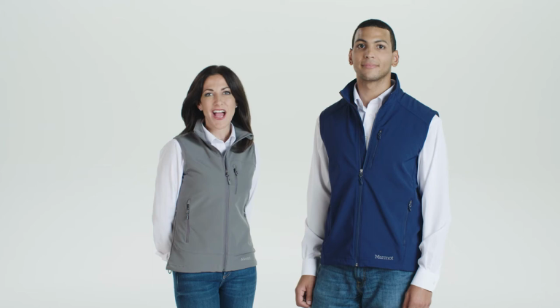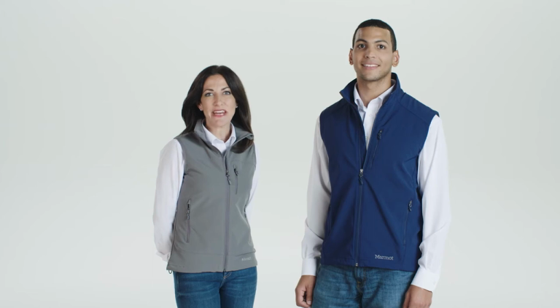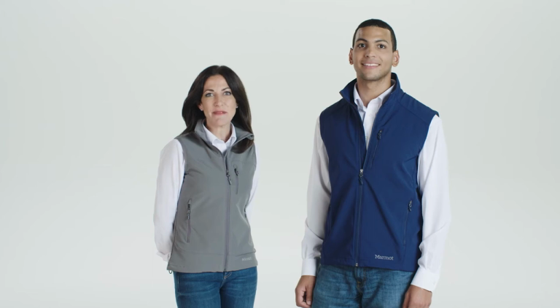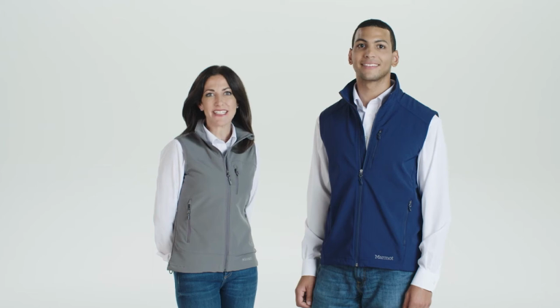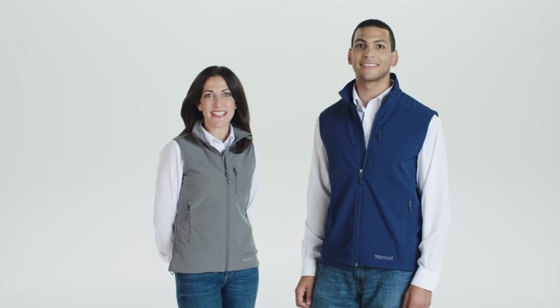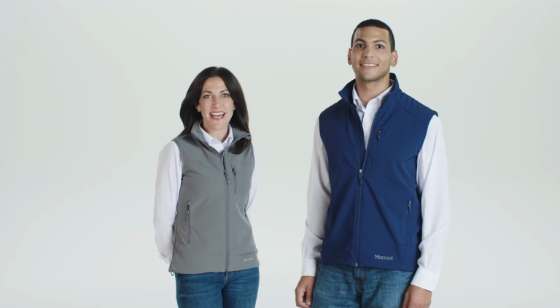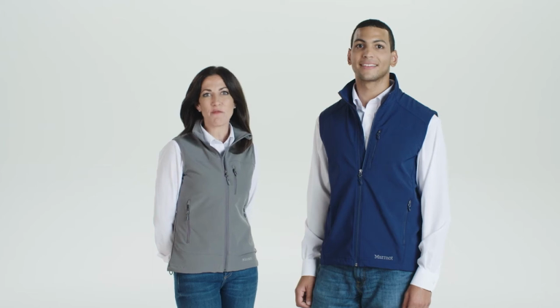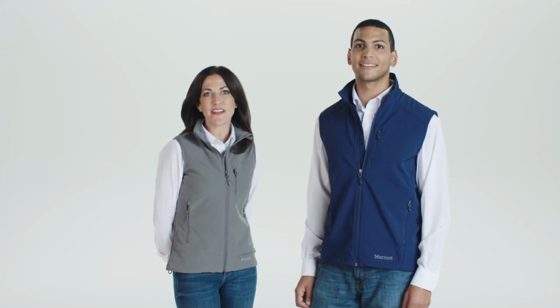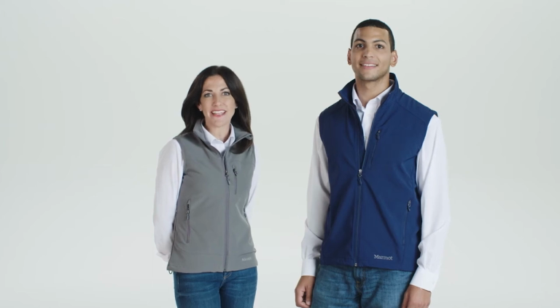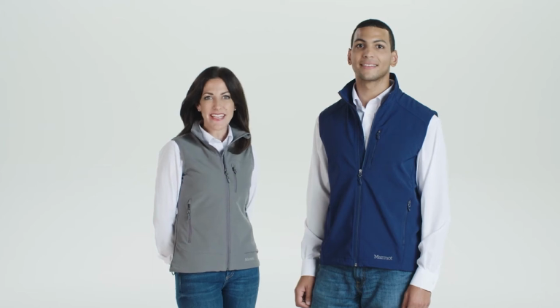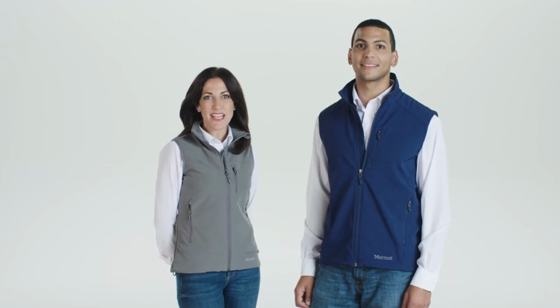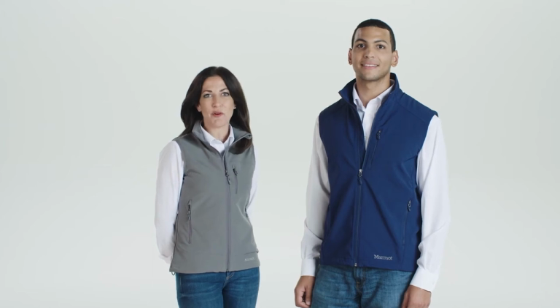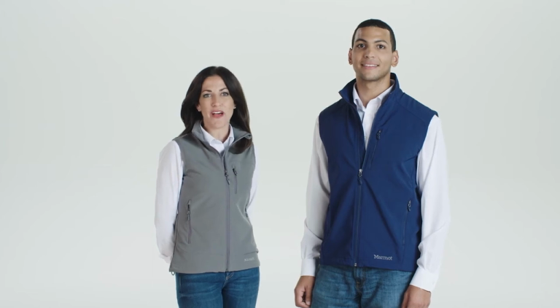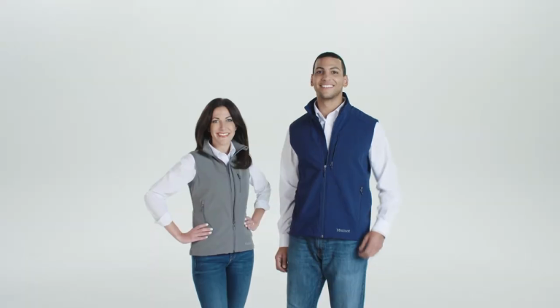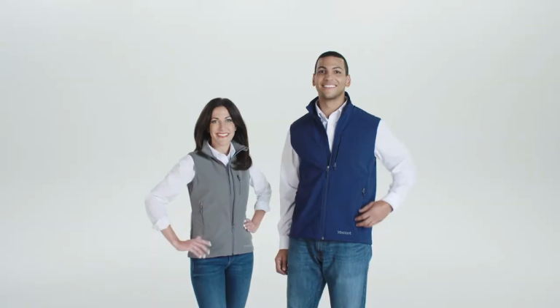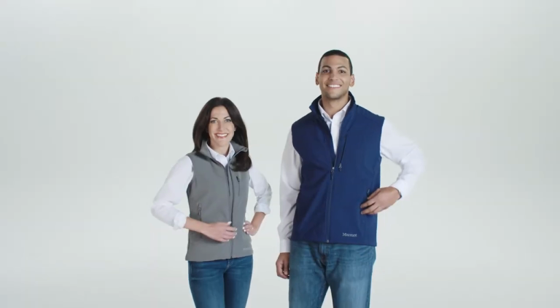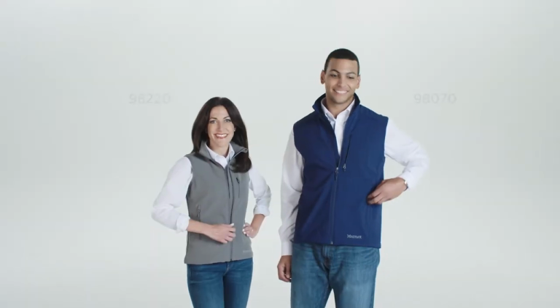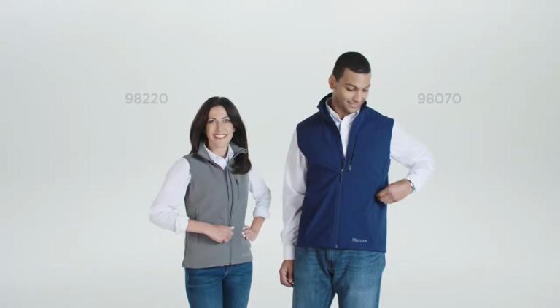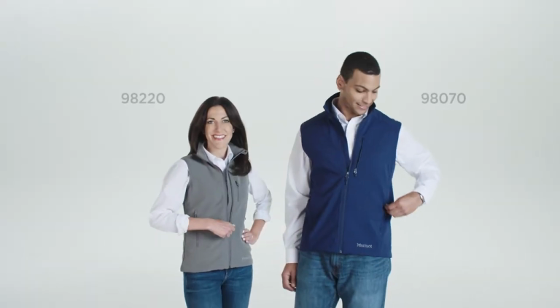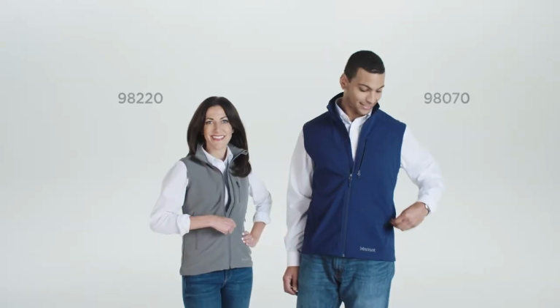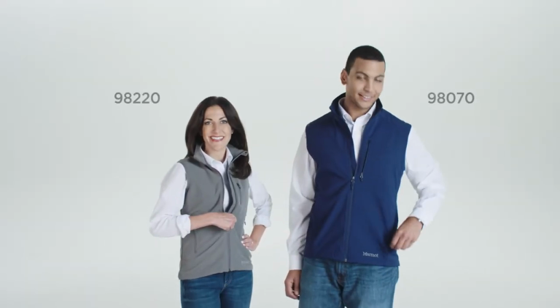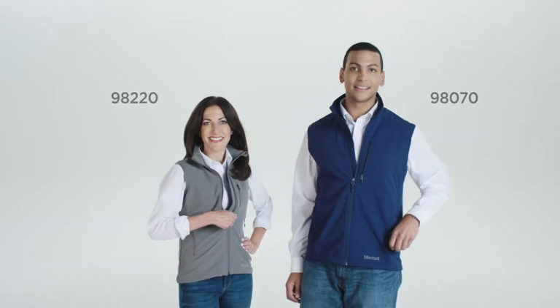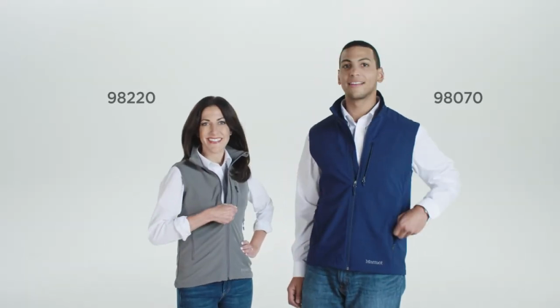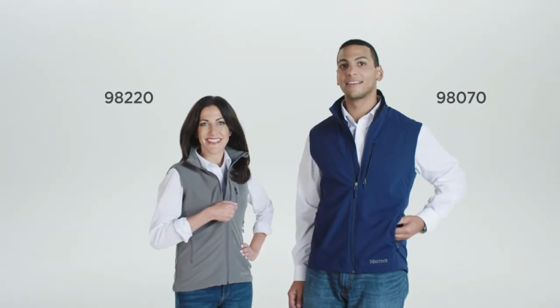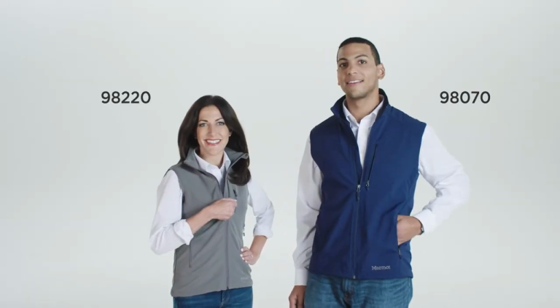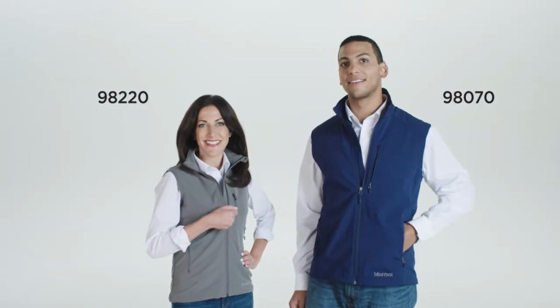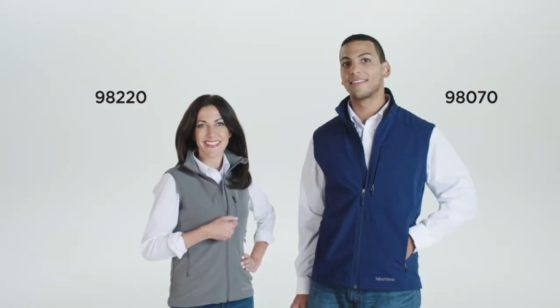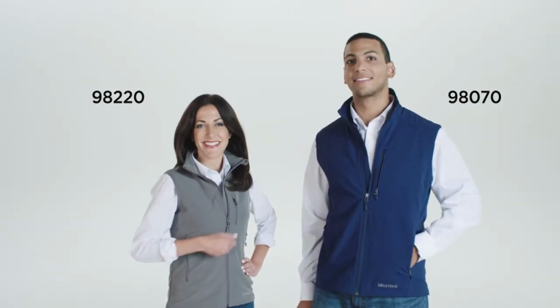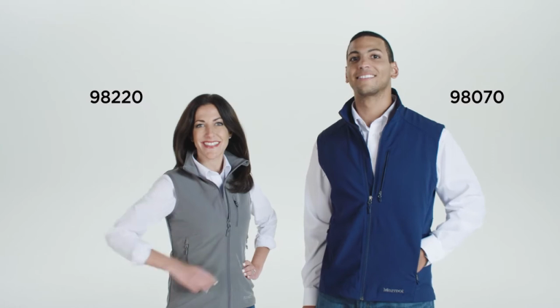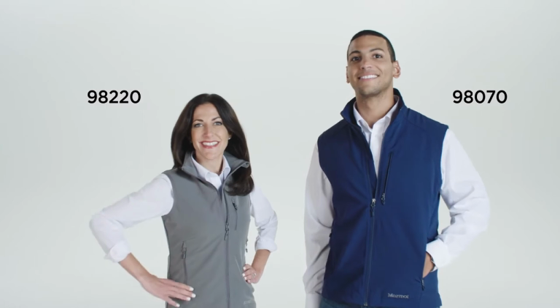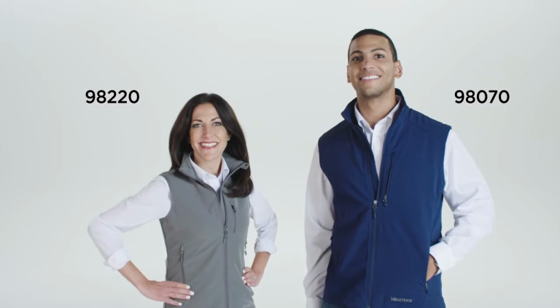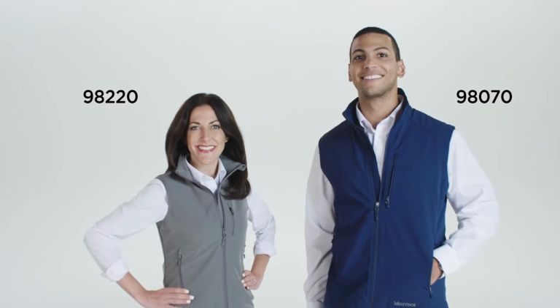Hi, my name is Alyssa and I'm wearing the Ladies Tempo Vest from Marmont. And I'm Matt and I'm in Marmont's Men's Approach Vest.